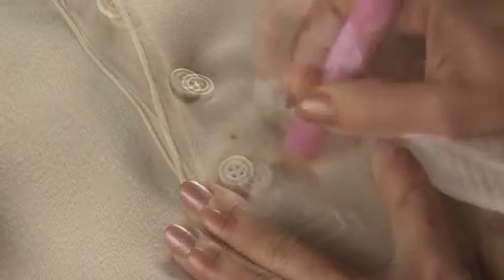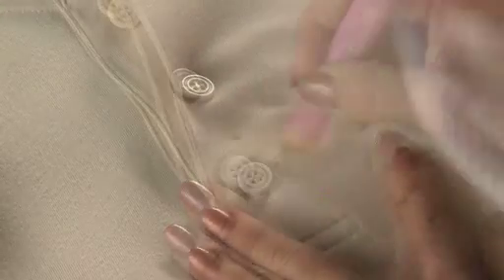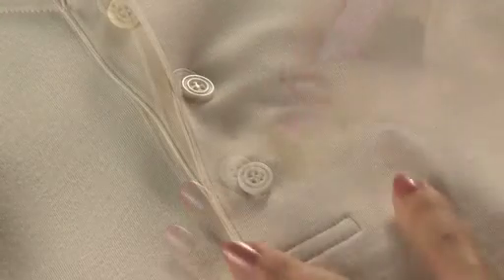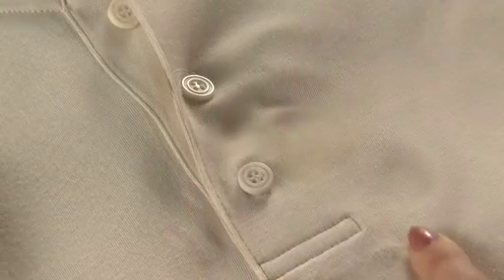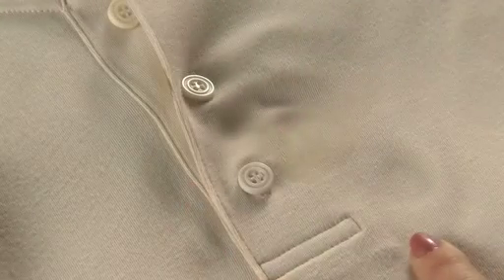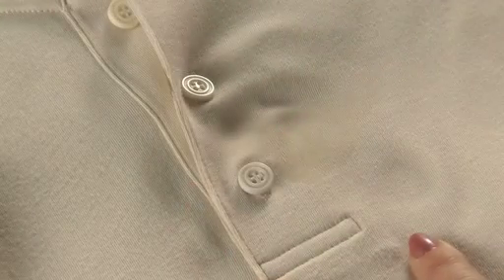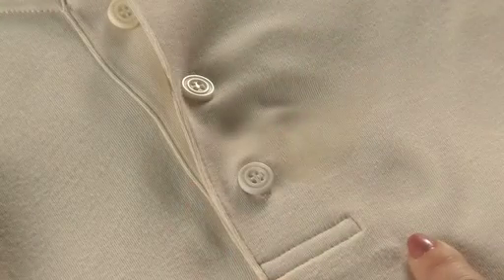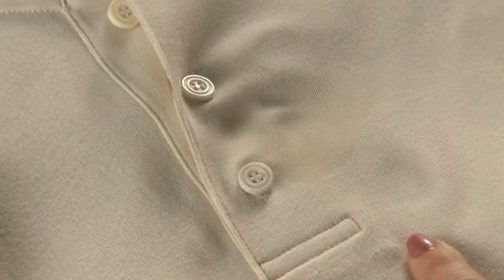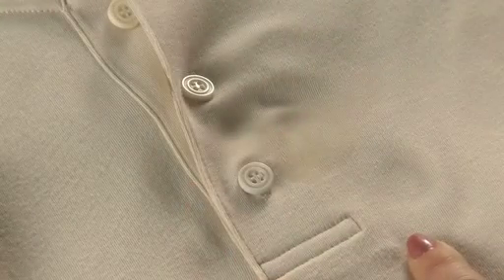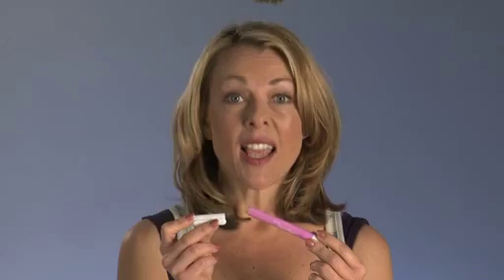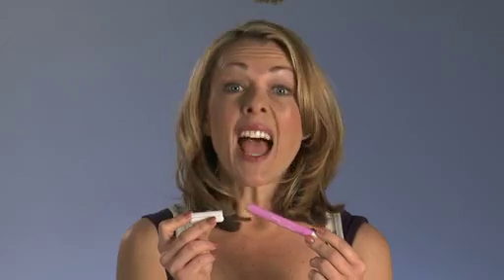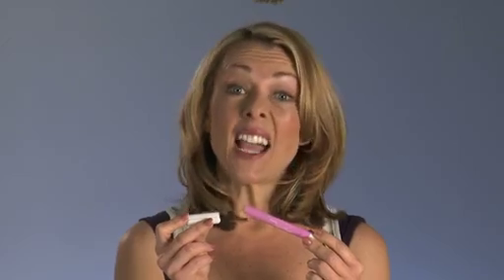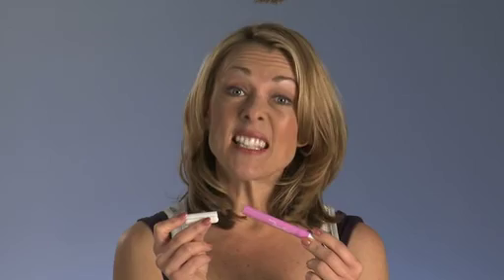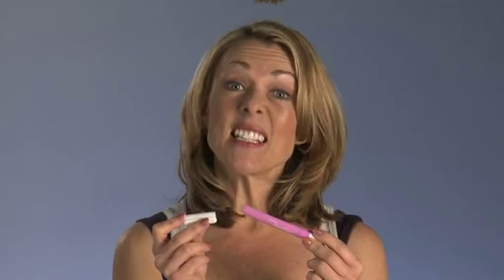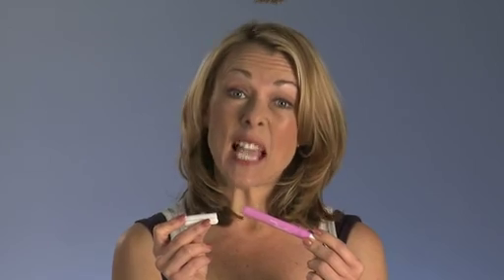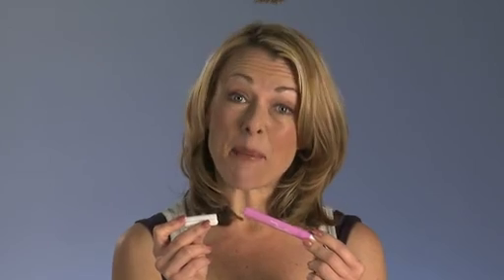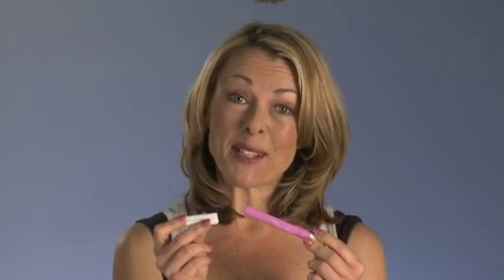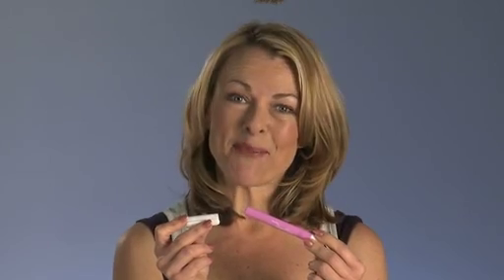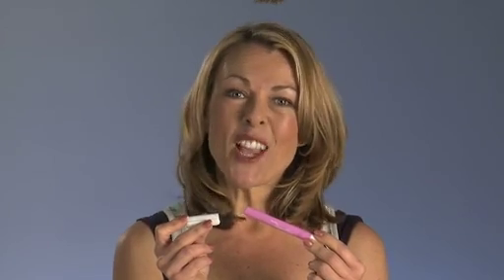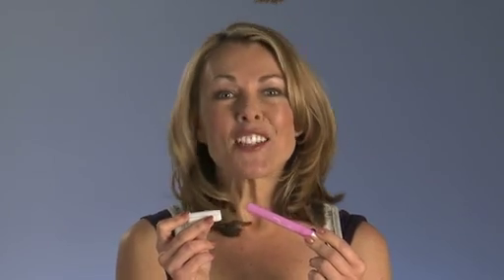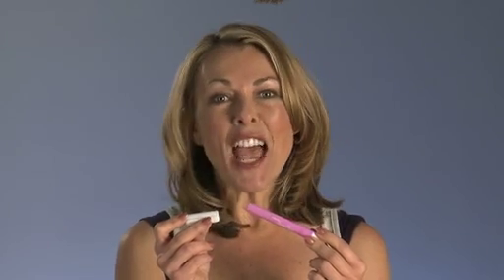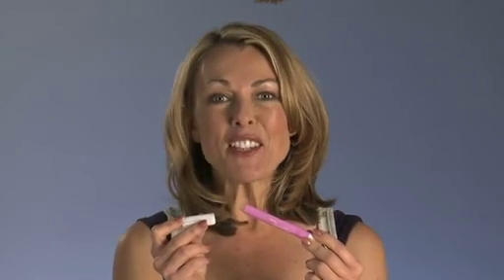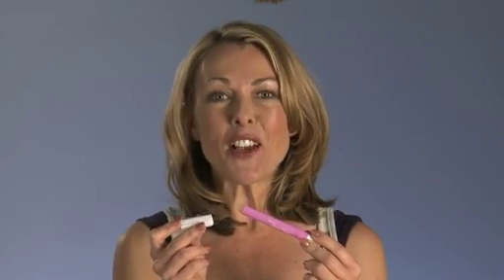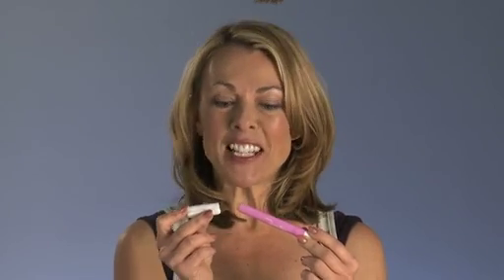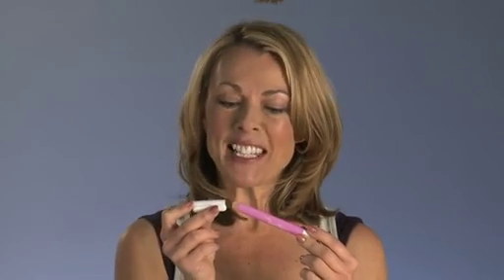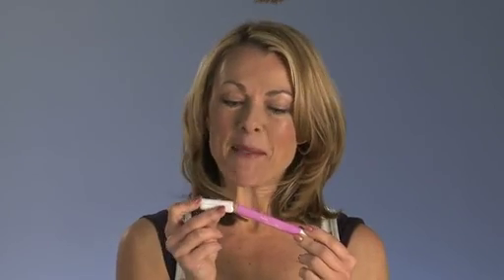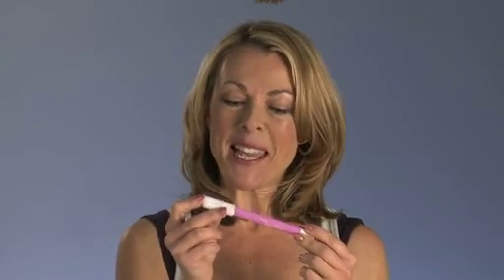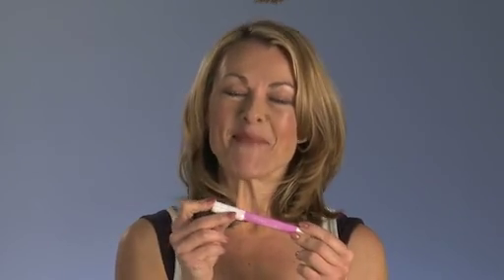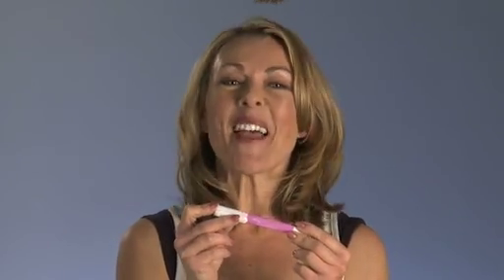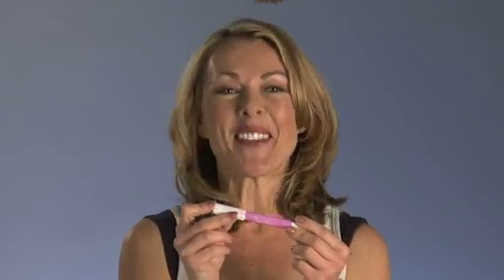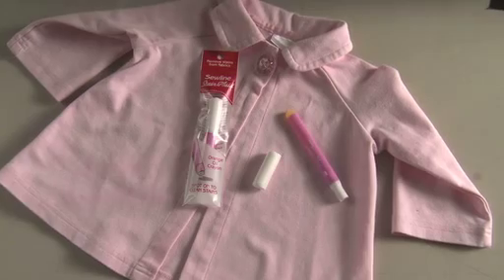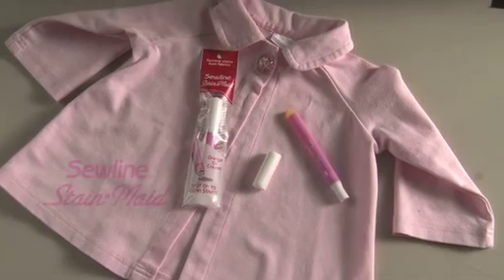Stainmade to the rescue again. Accidents happen, so have a Sirline Stainmade at the ready.